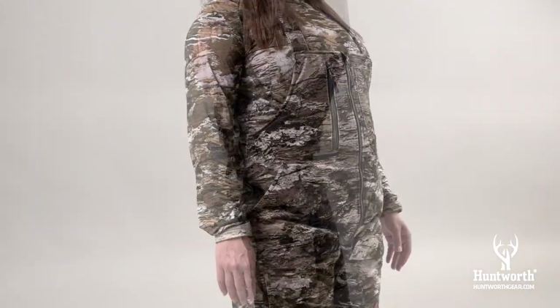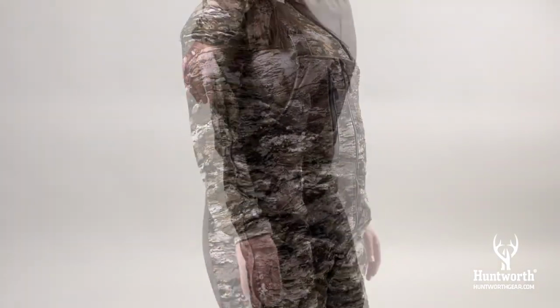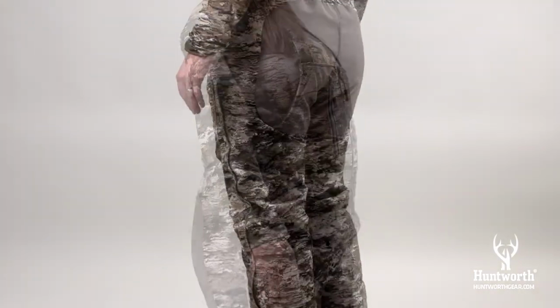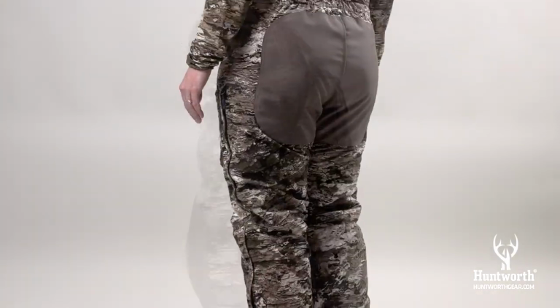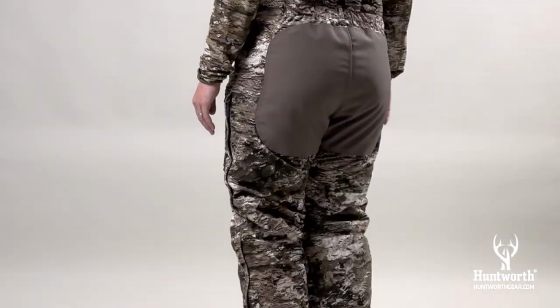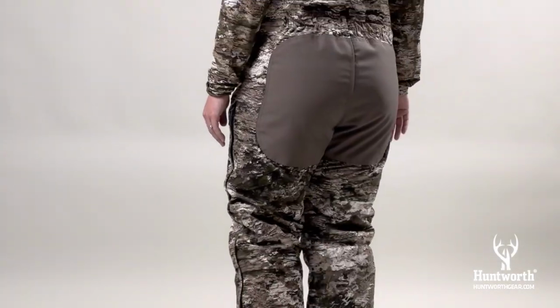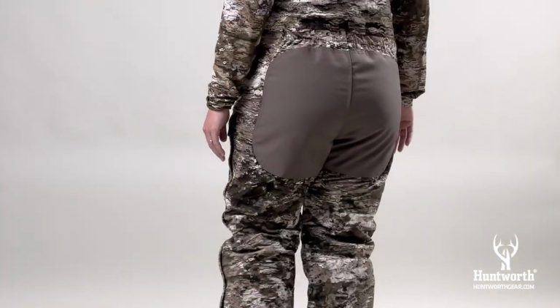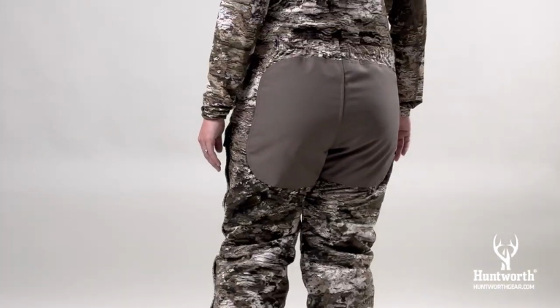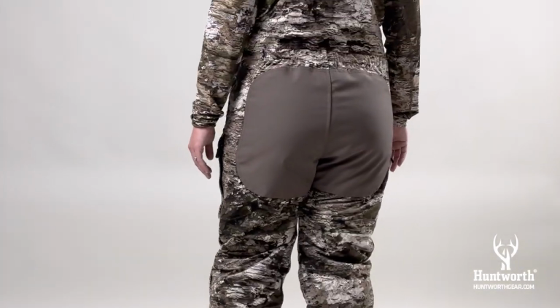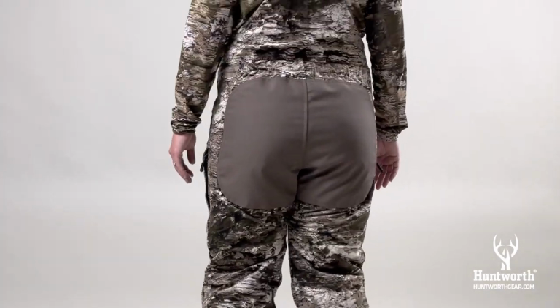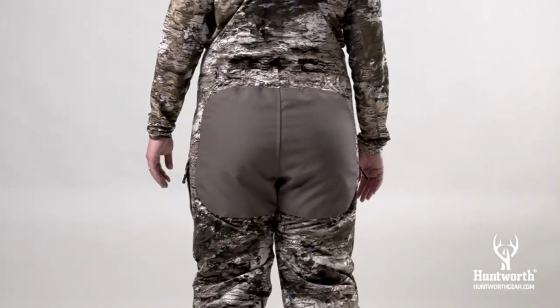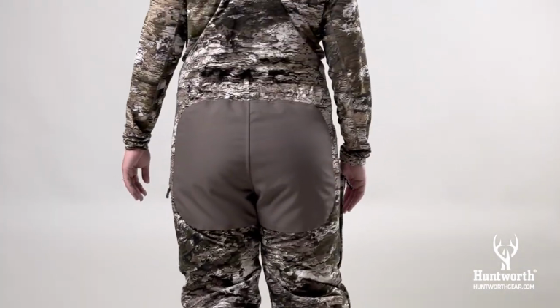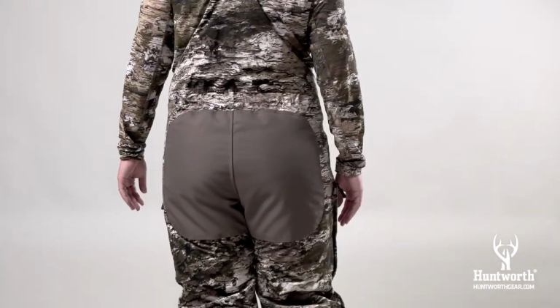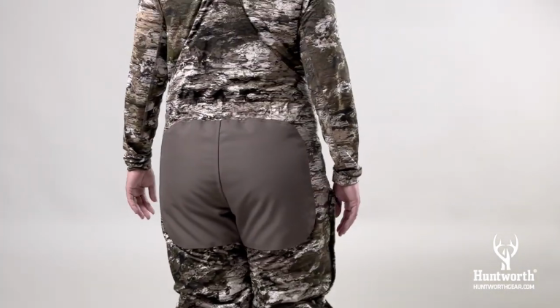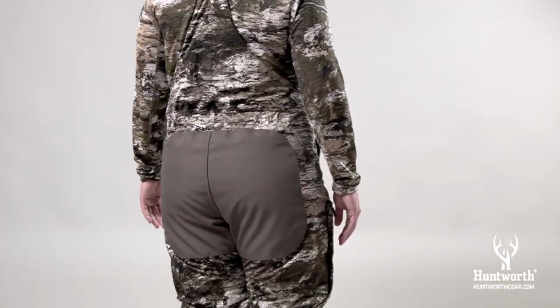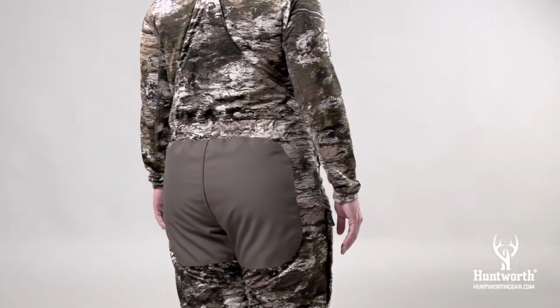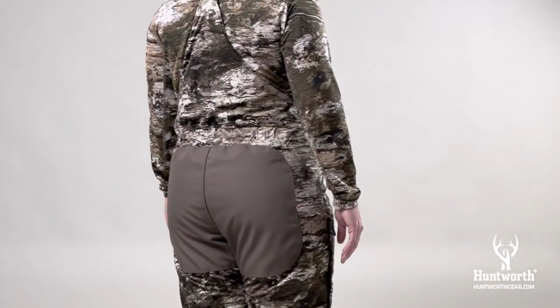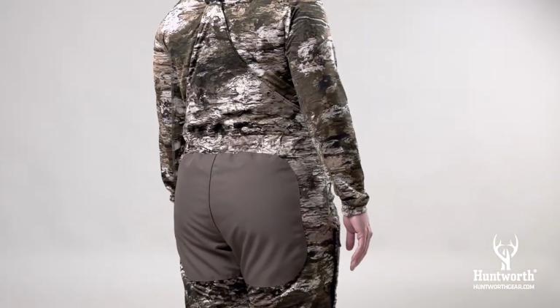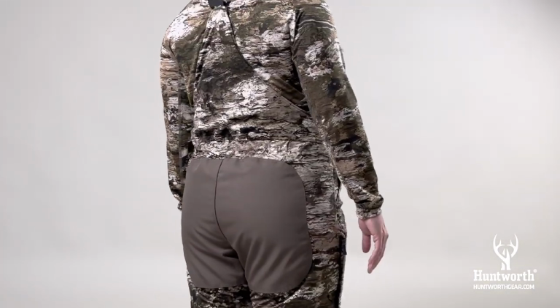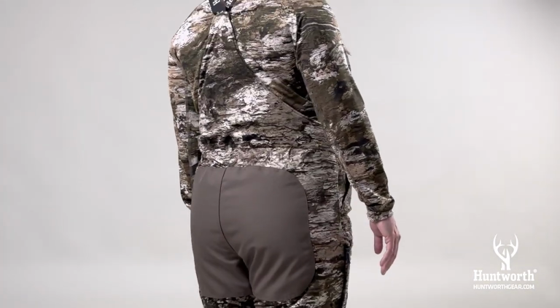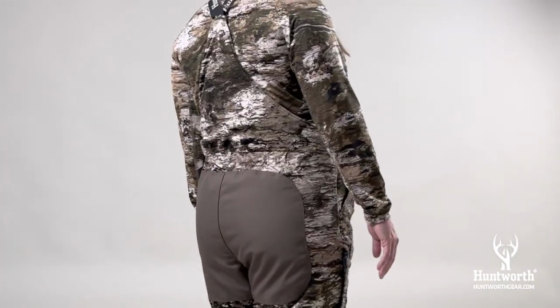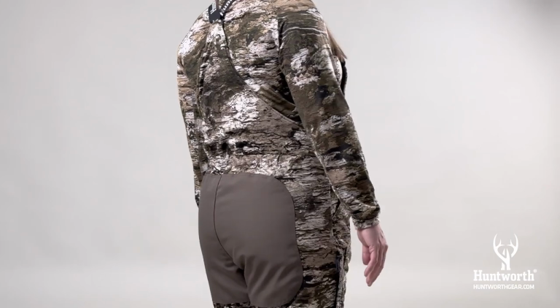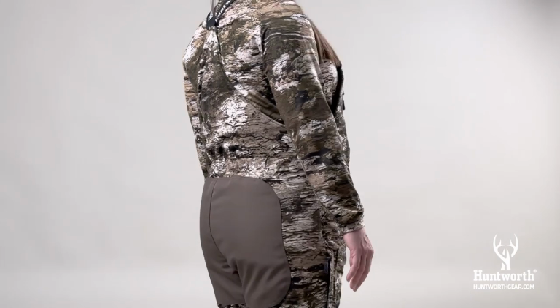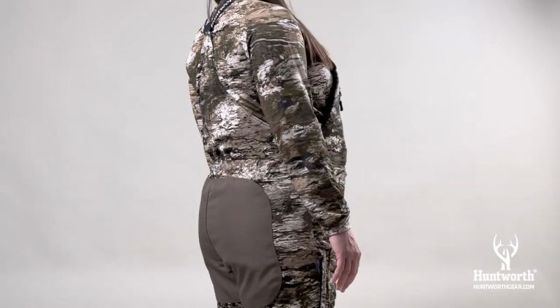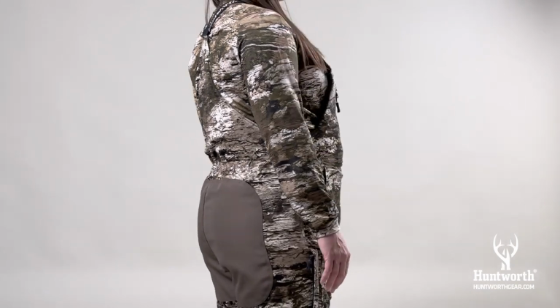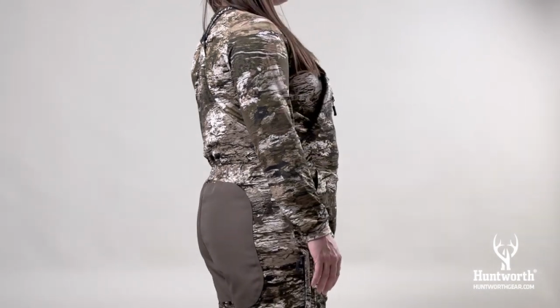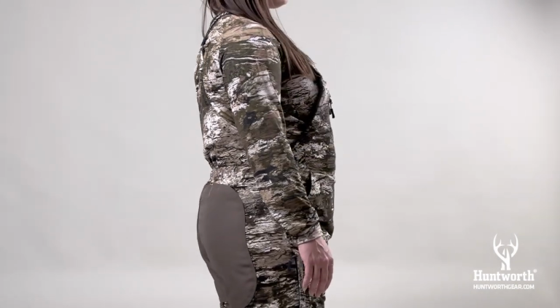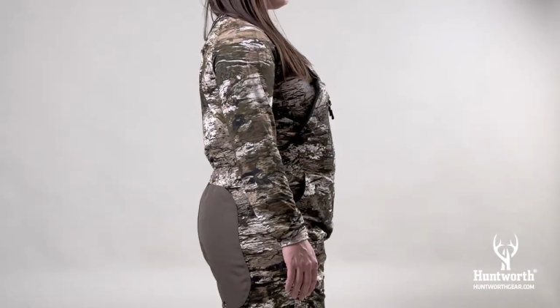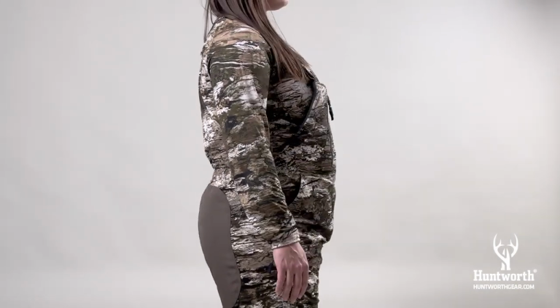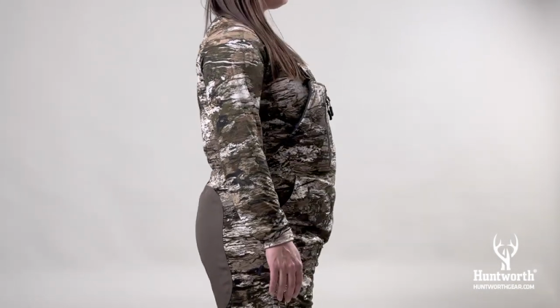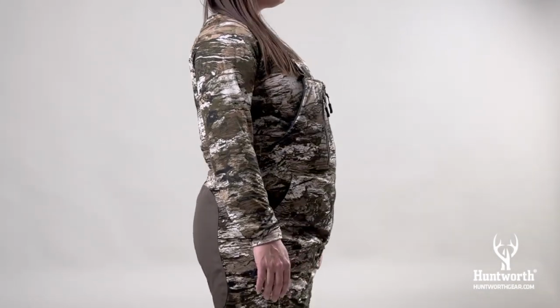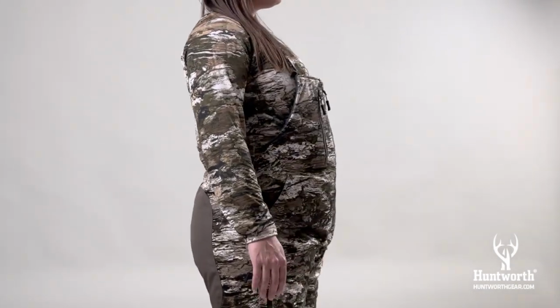The Heat Boost Line Matterhorn heavyweight hunting bibs will keep you warm on the coldest of days.